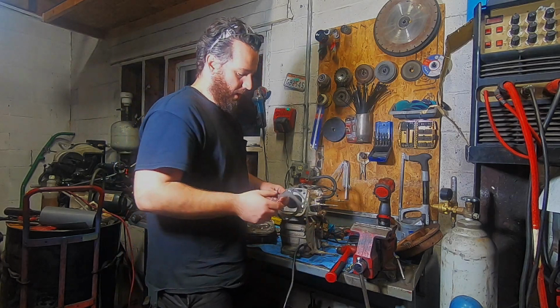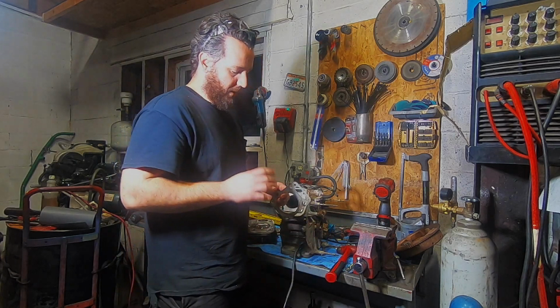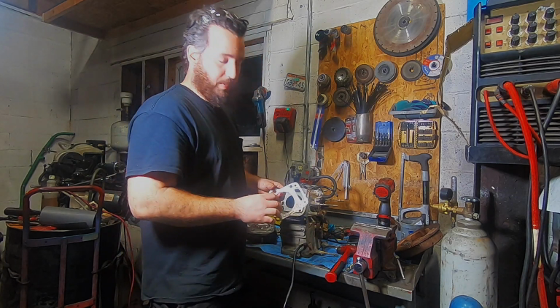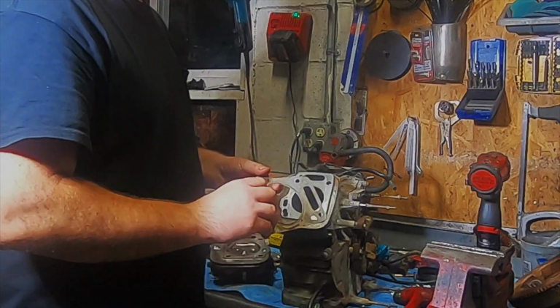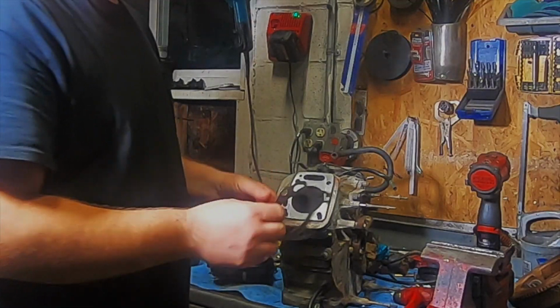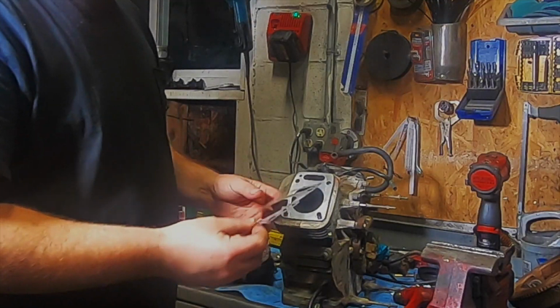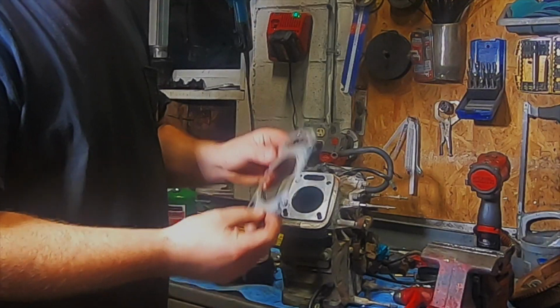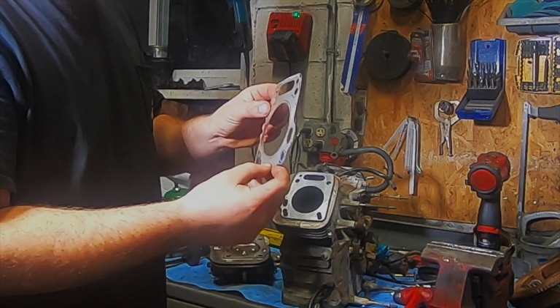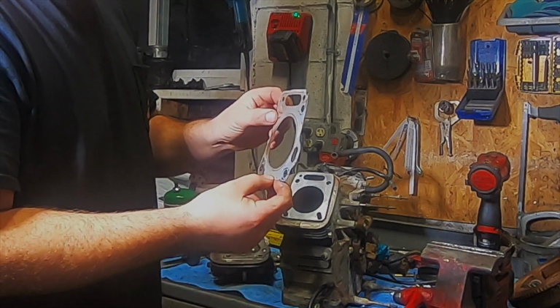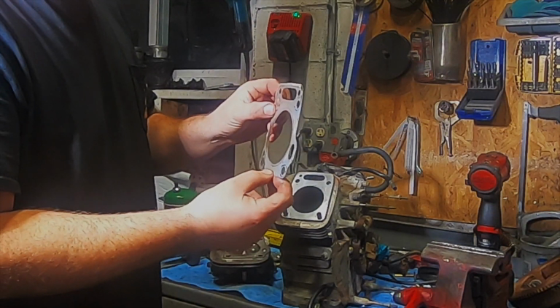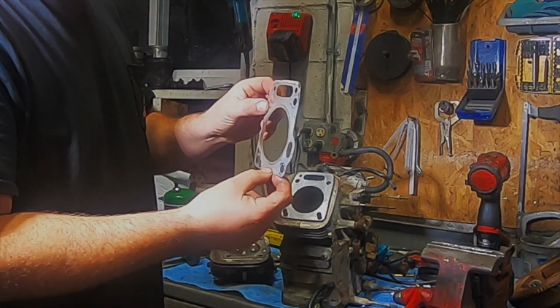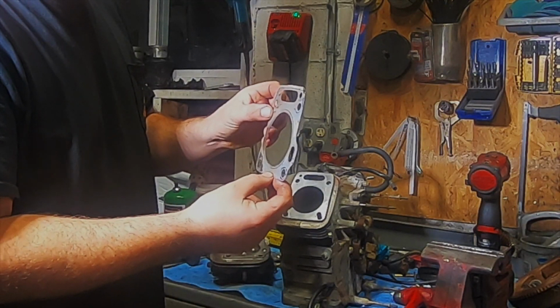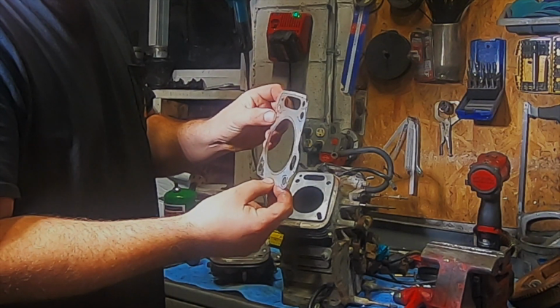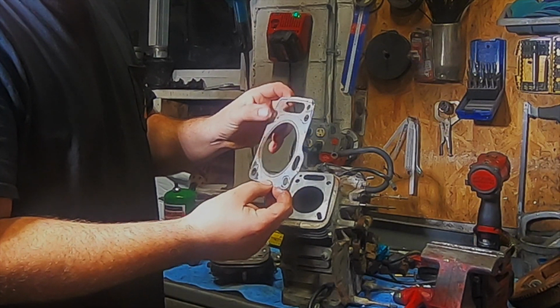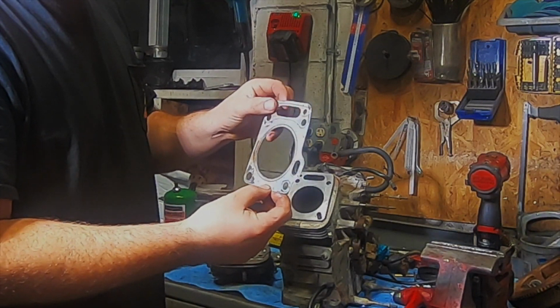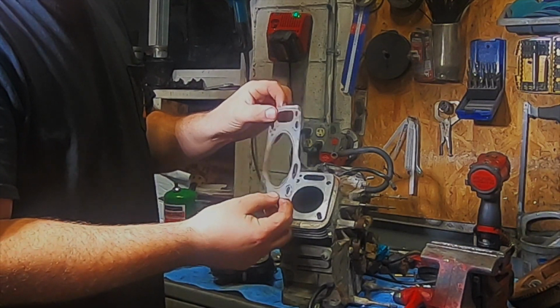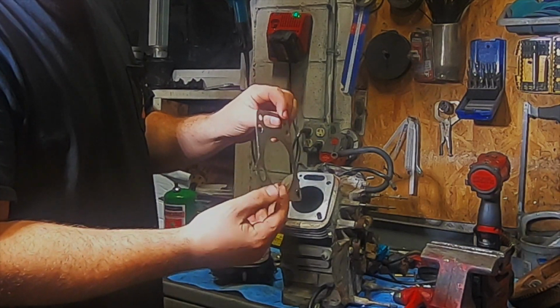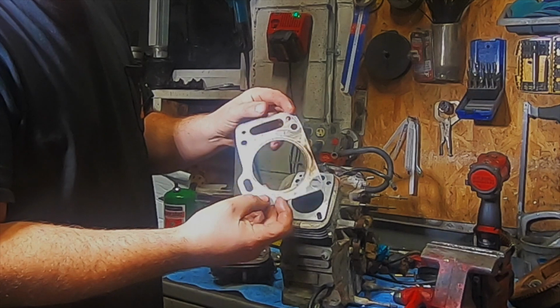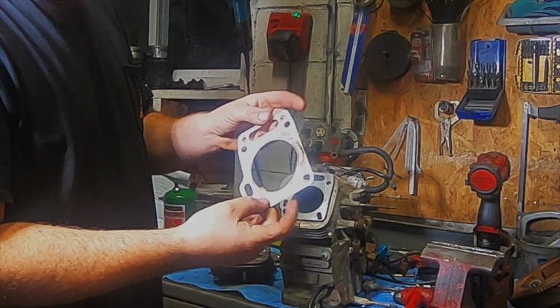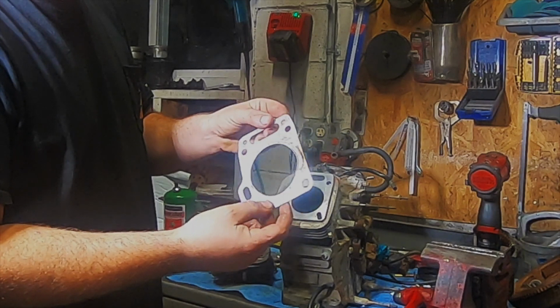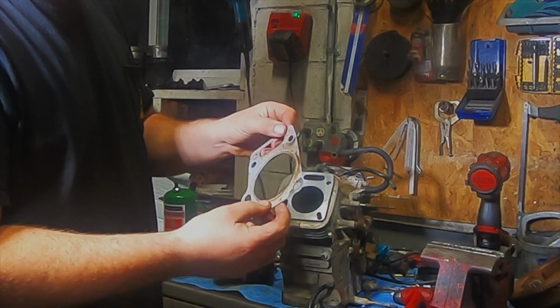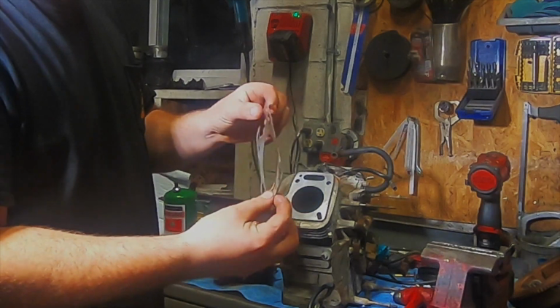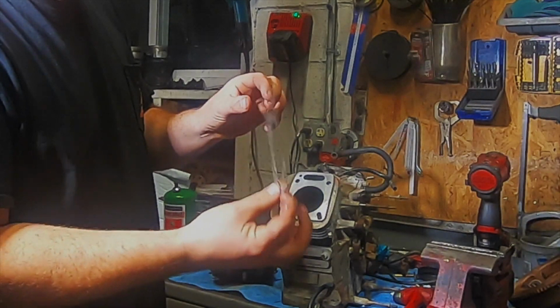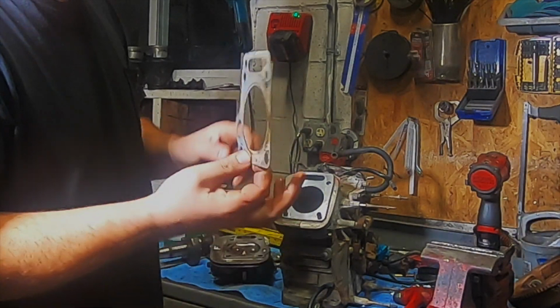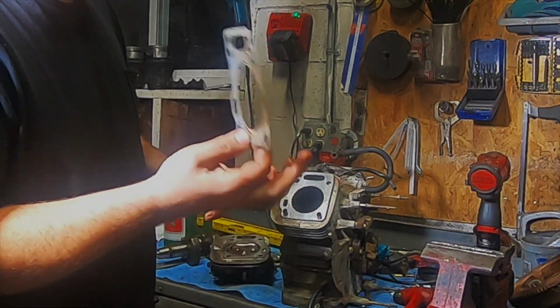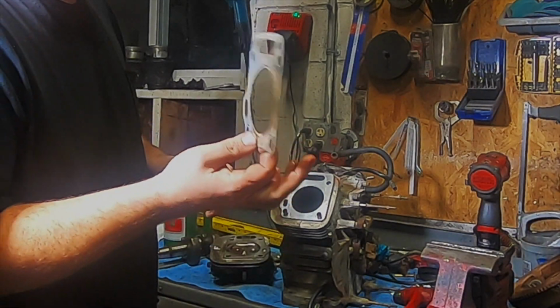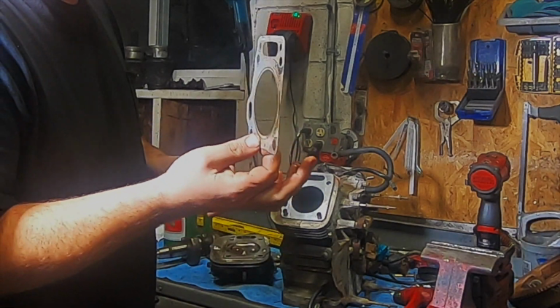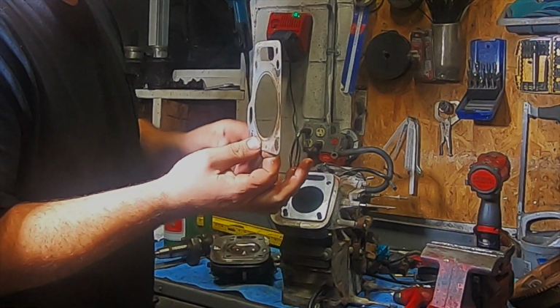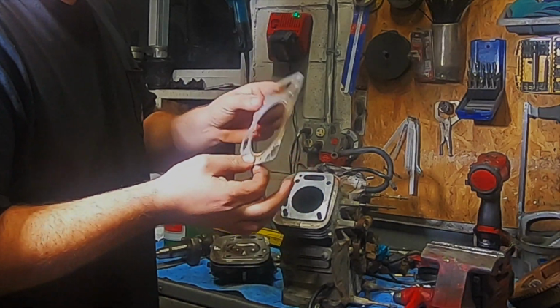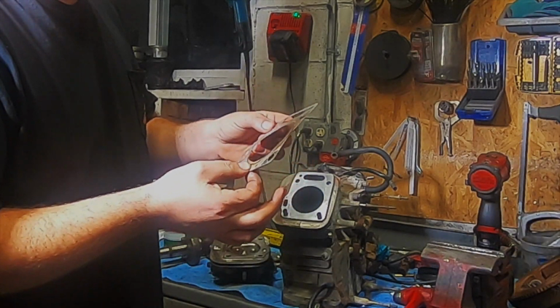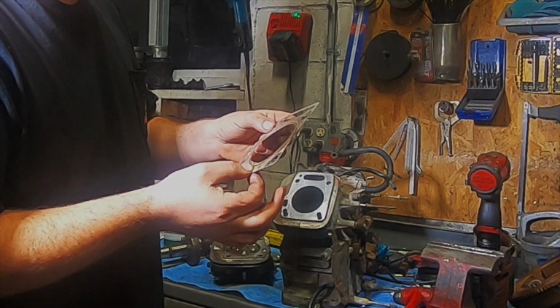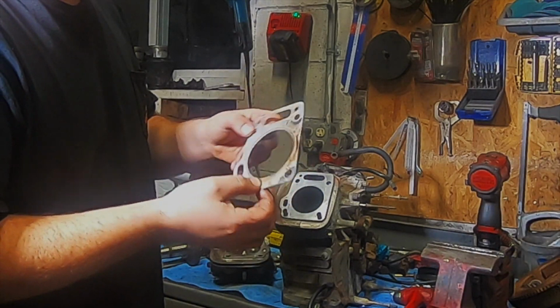This being a Honda, these use just a piece of metal as a head gasket. It's a single layer of steel as a head gasket.